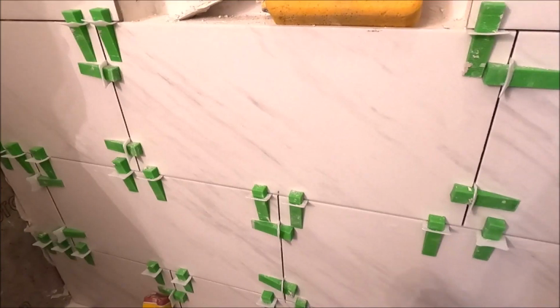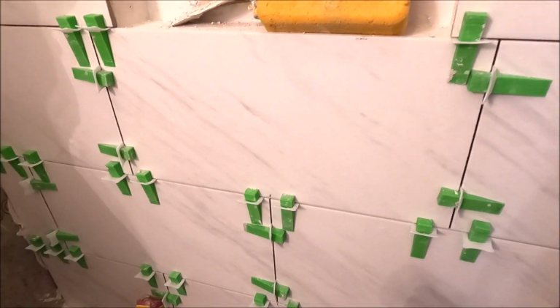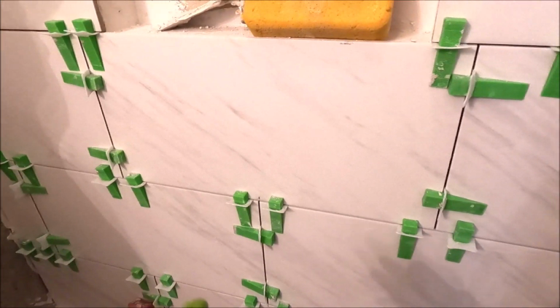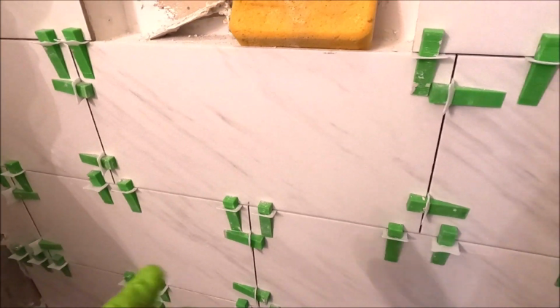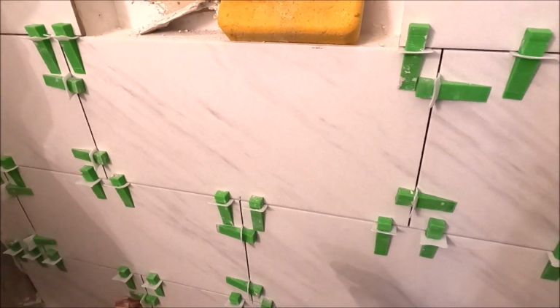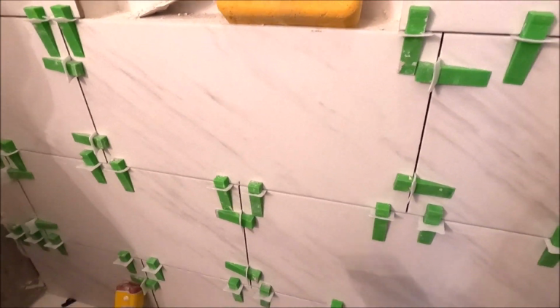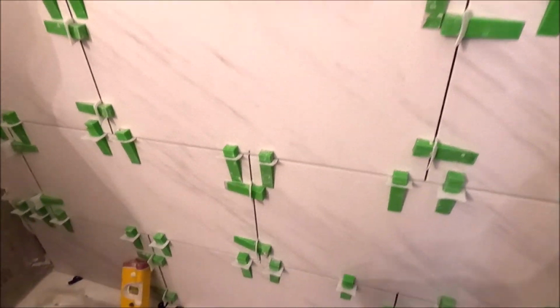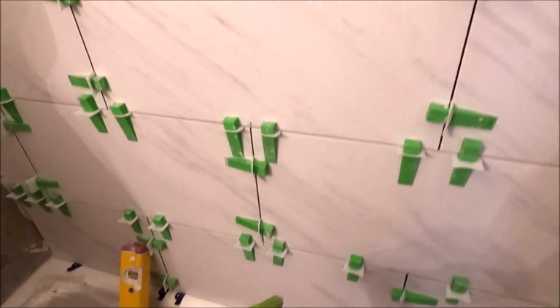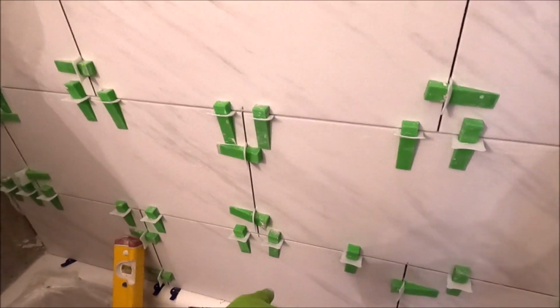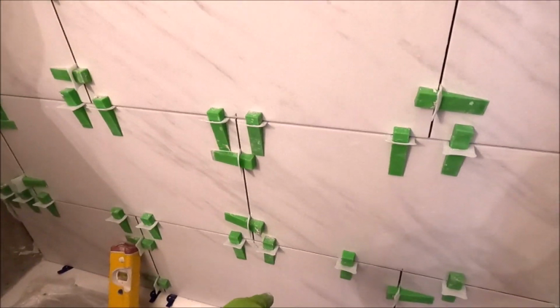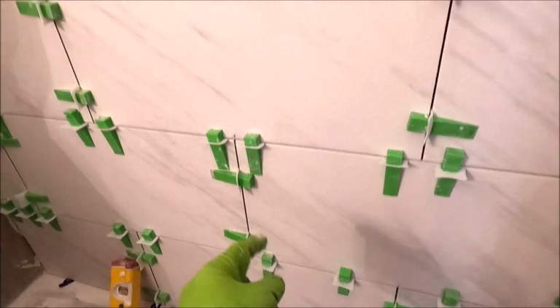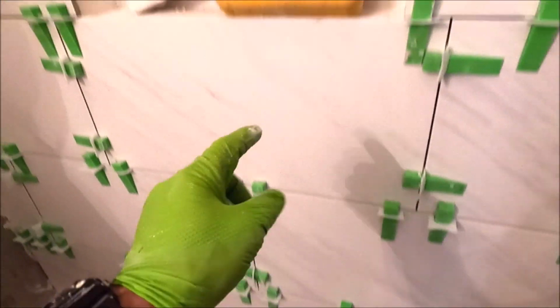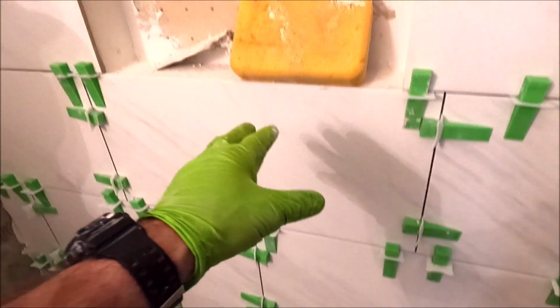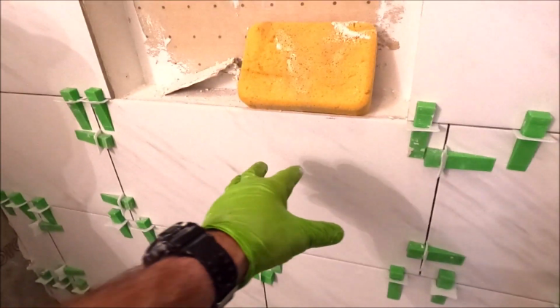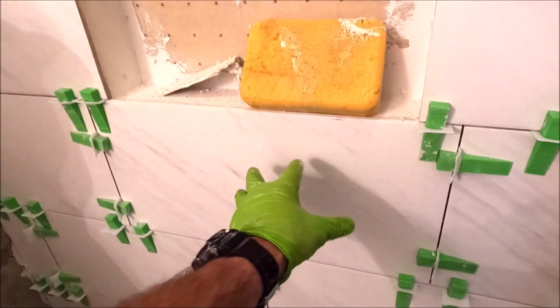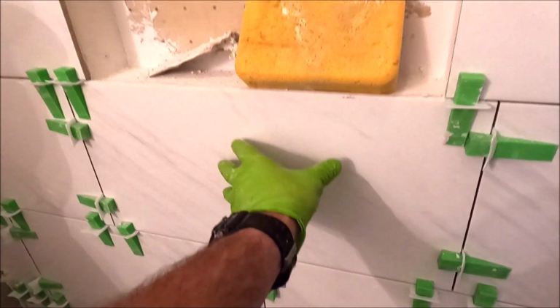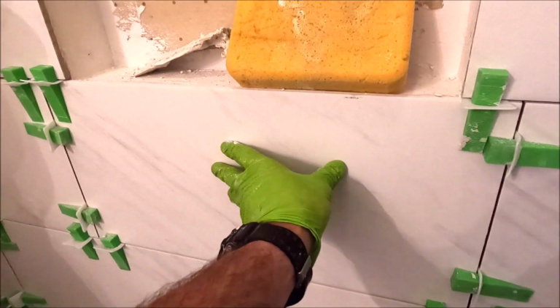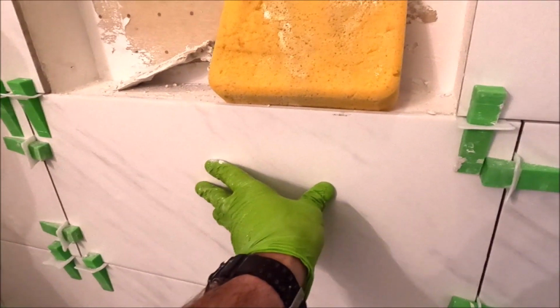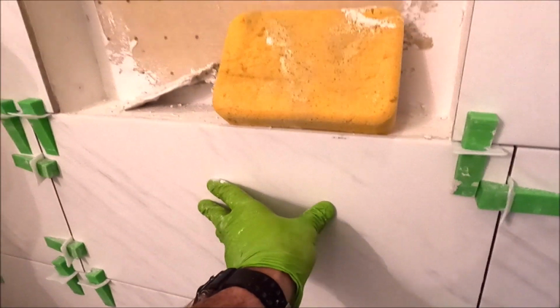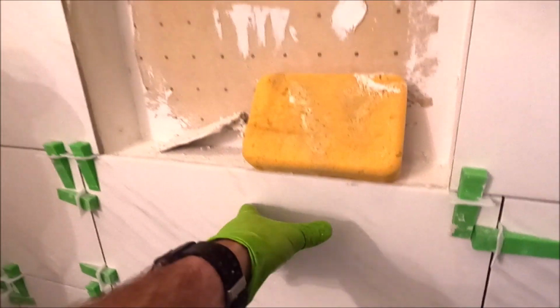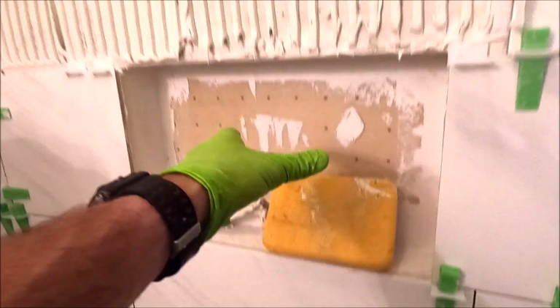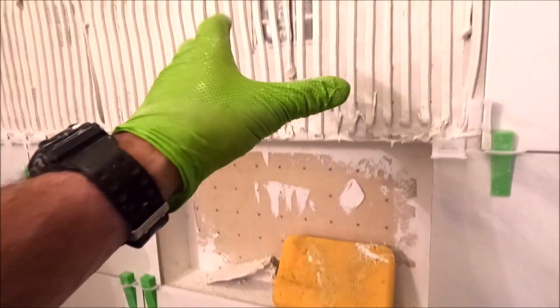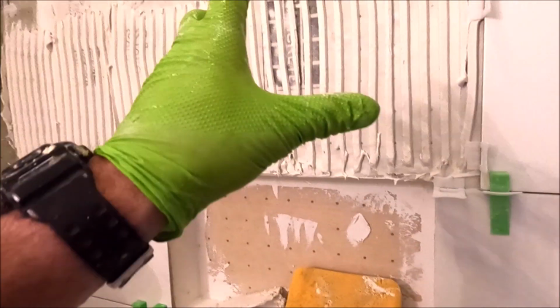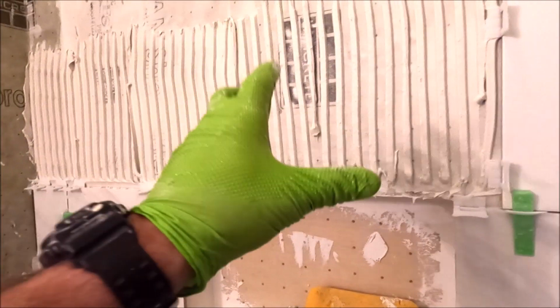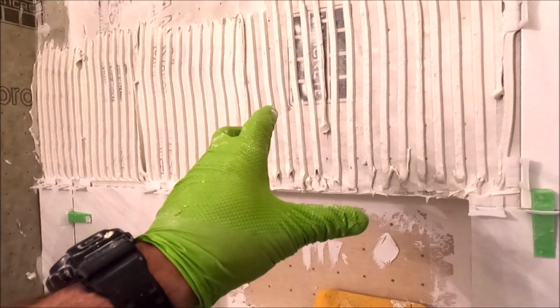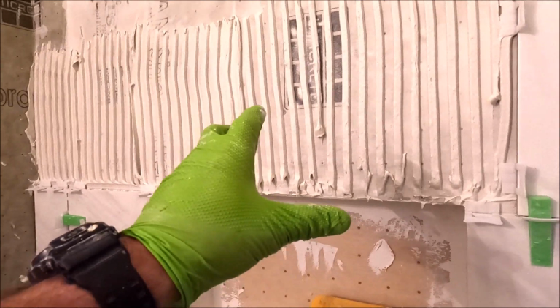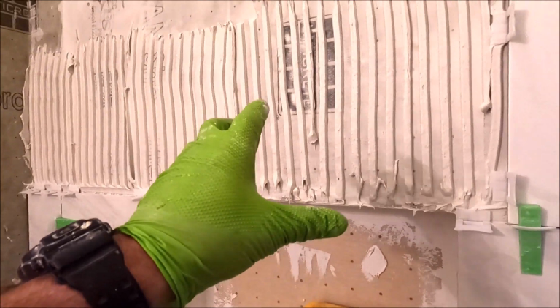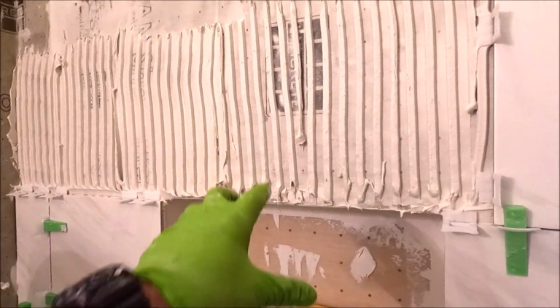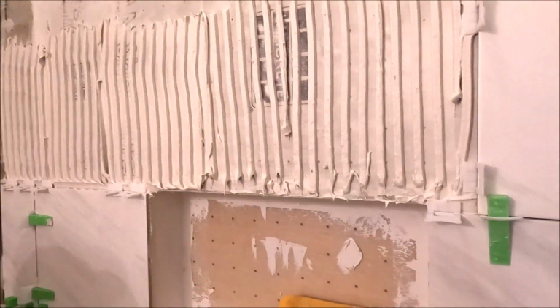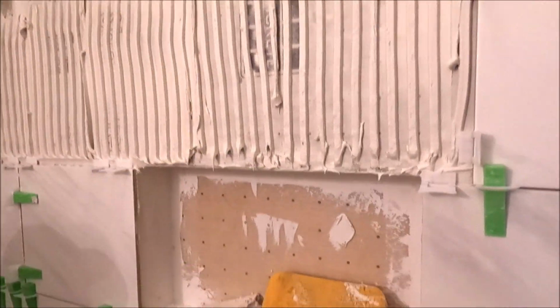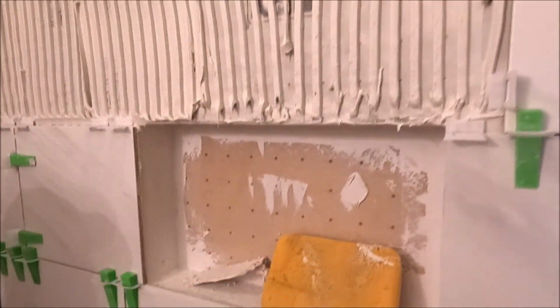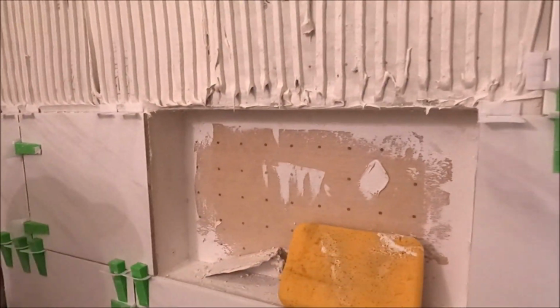Layout is key. Full tile at the bottom of the tub, full tile at the bottom of the niche, and full tile at the top.